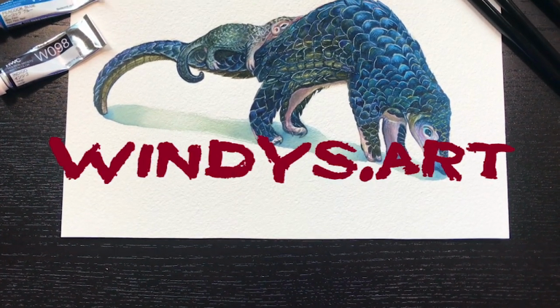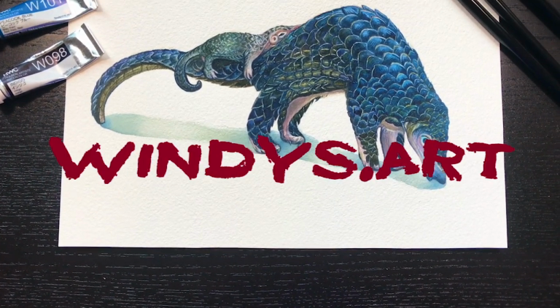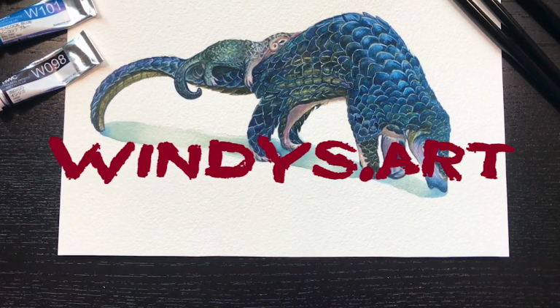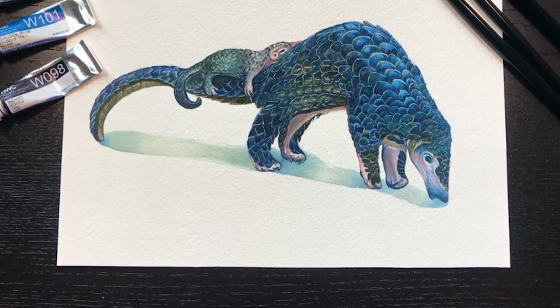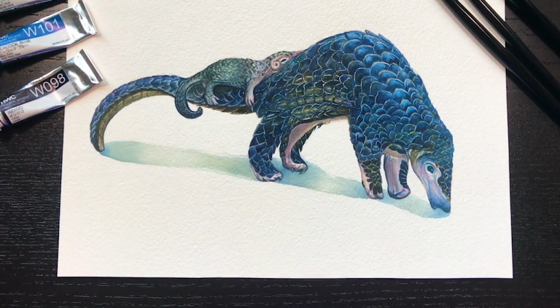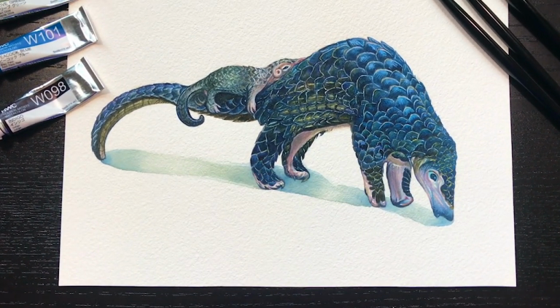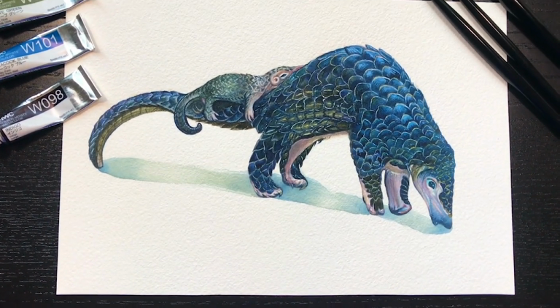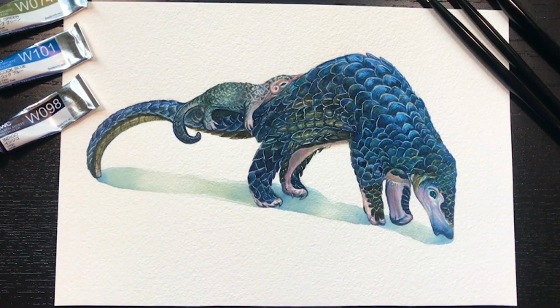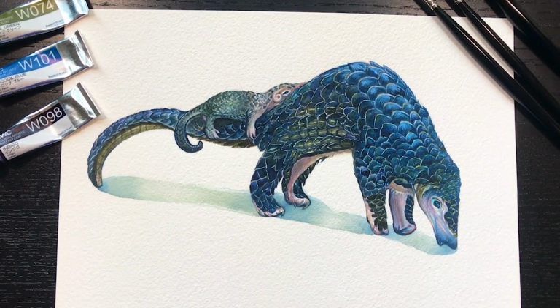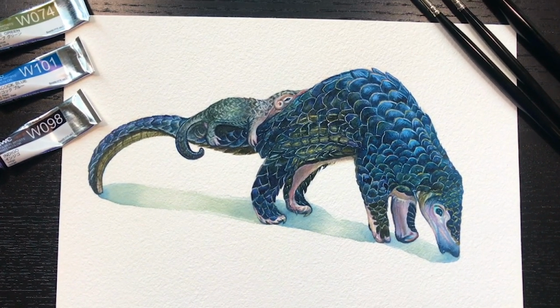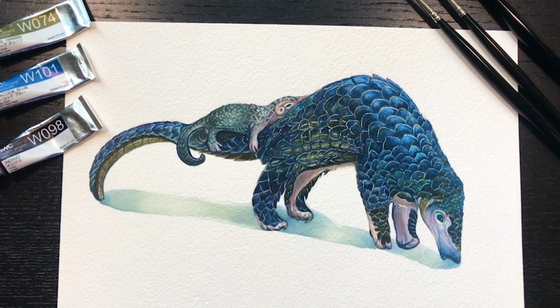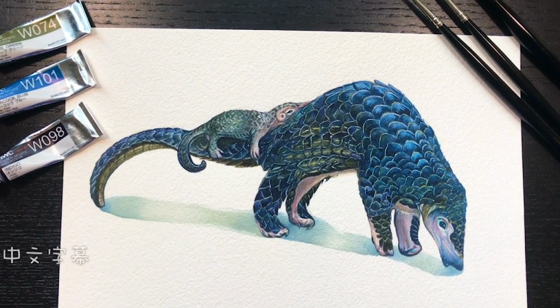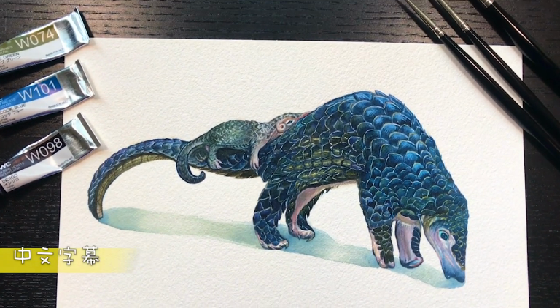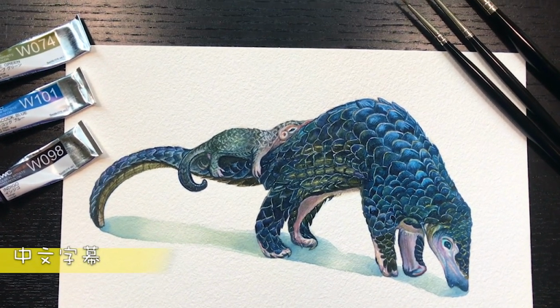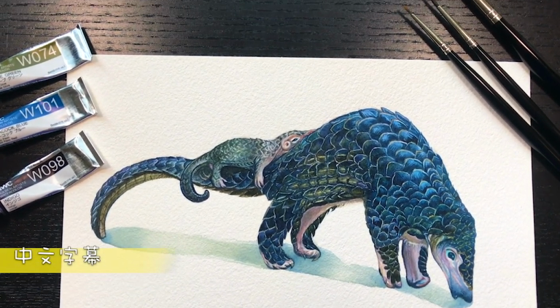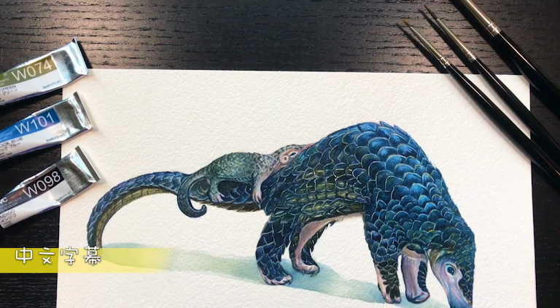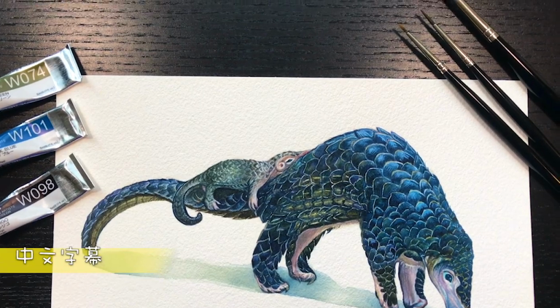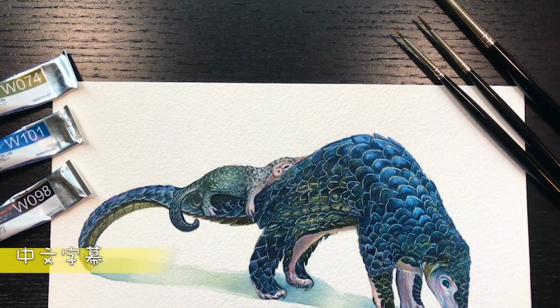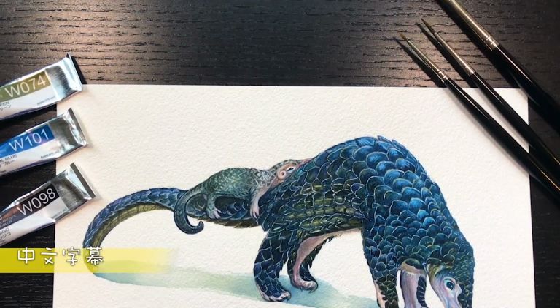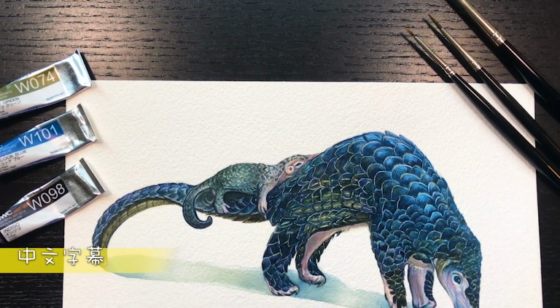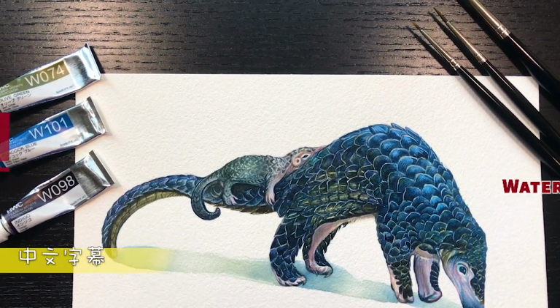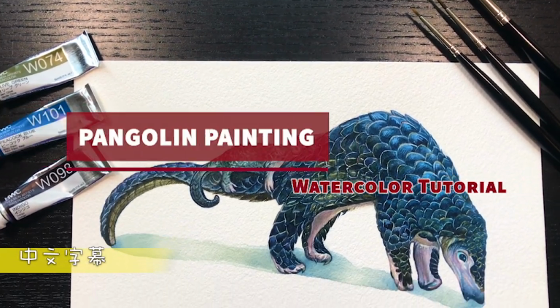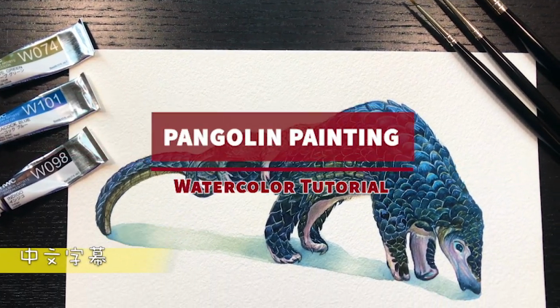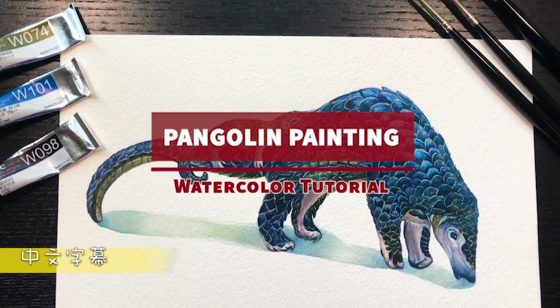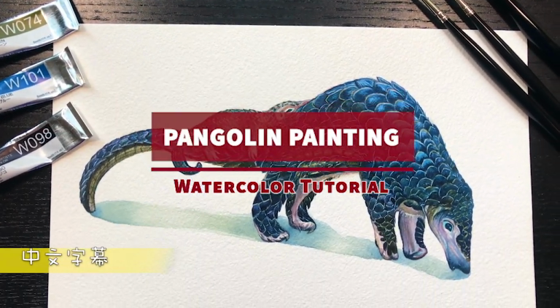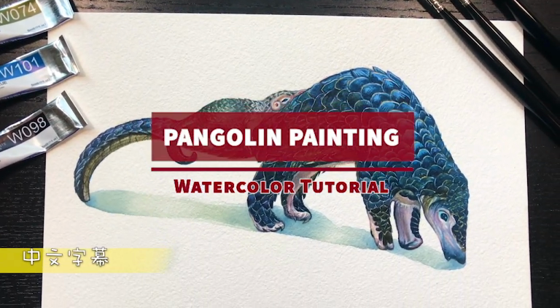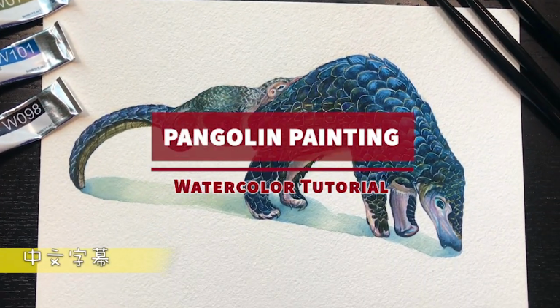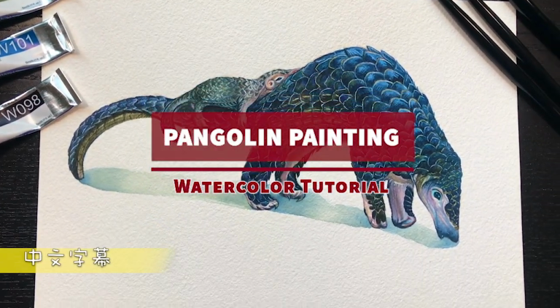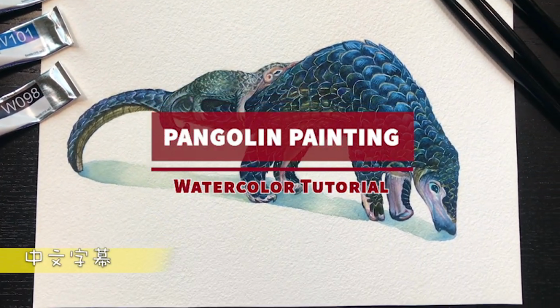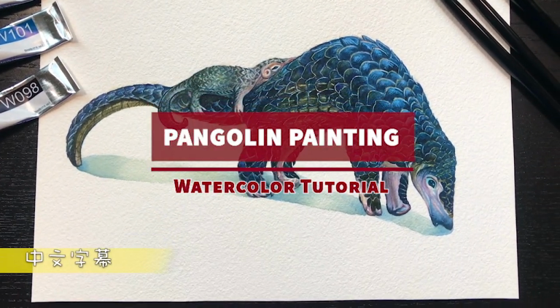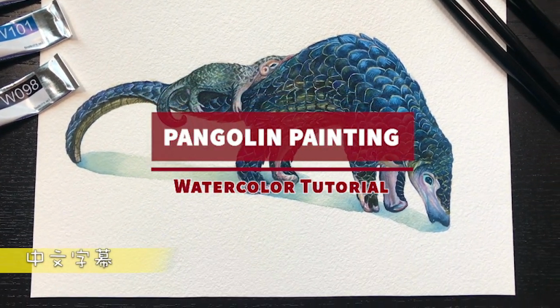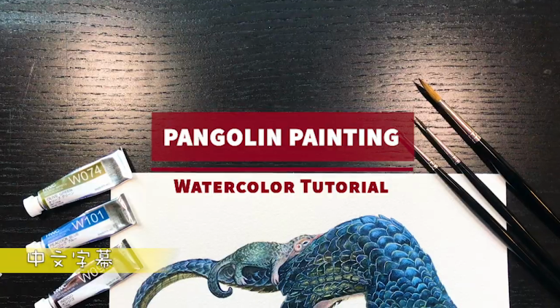Hey guys, it's Windy from Windy's Art. Welcome back to my channel. In this video, I will show you how to paint a pangolin in watercolor.